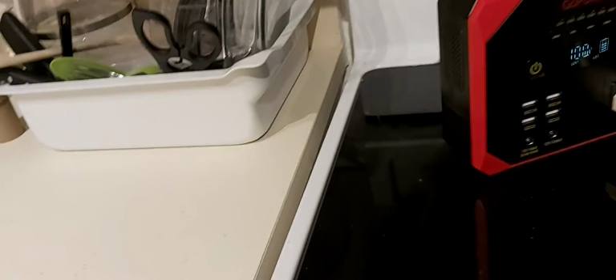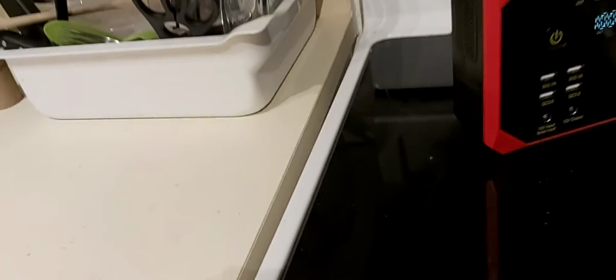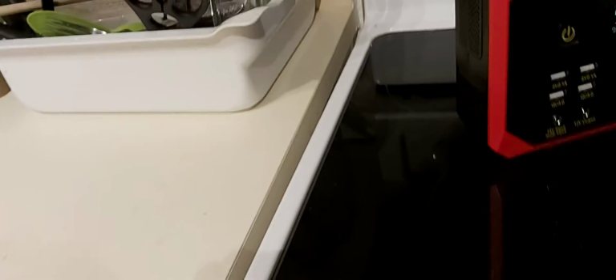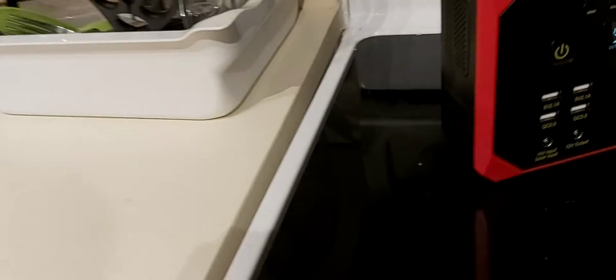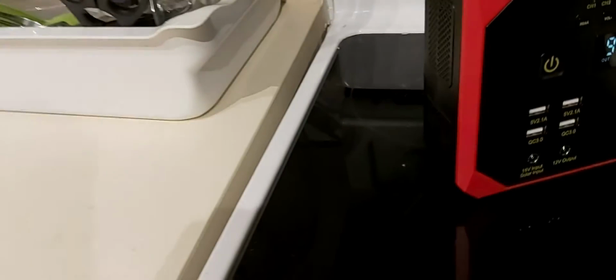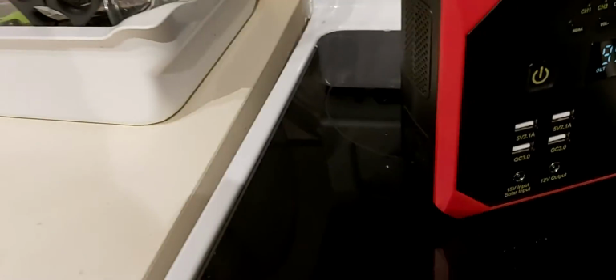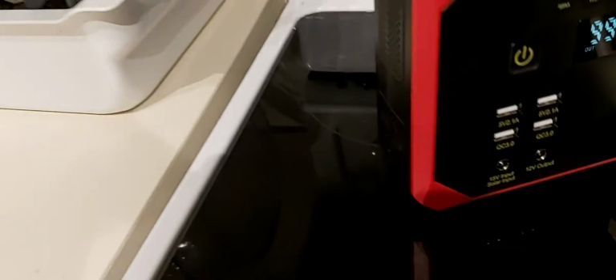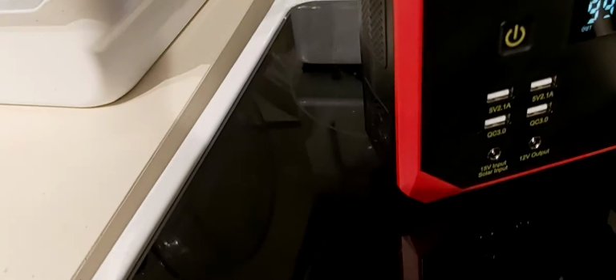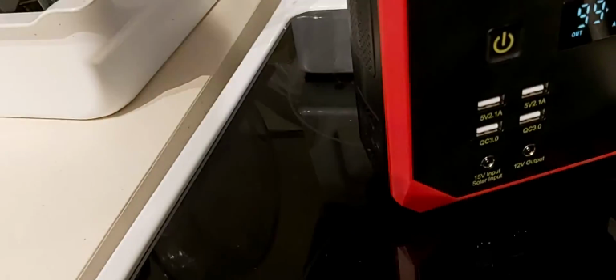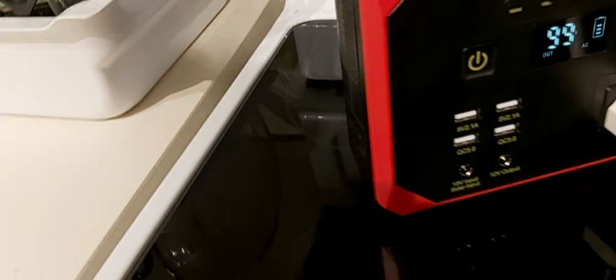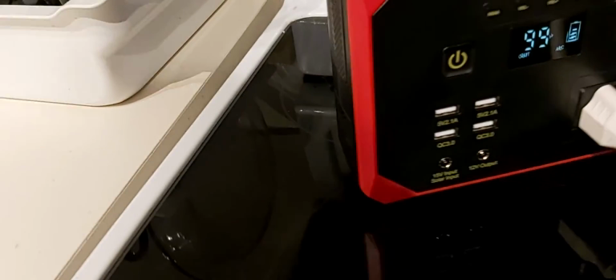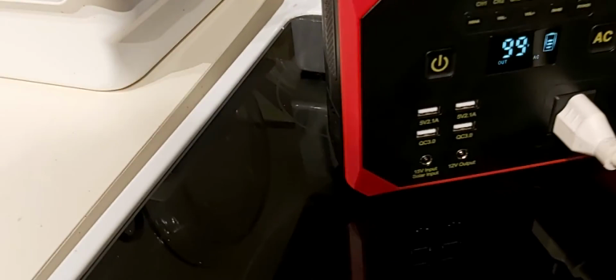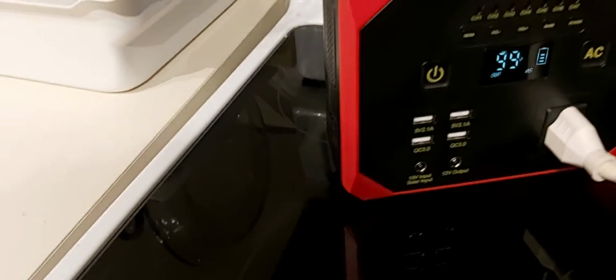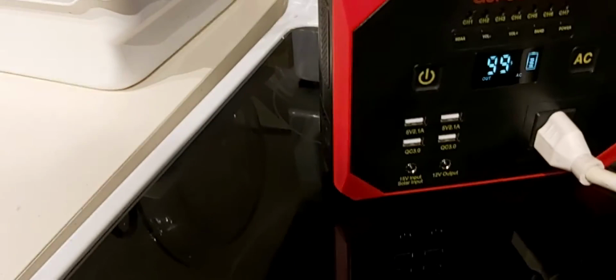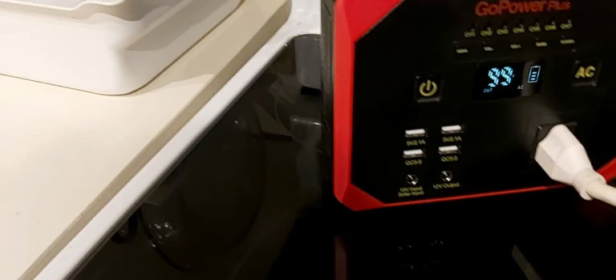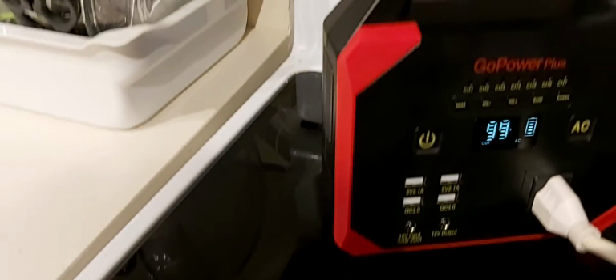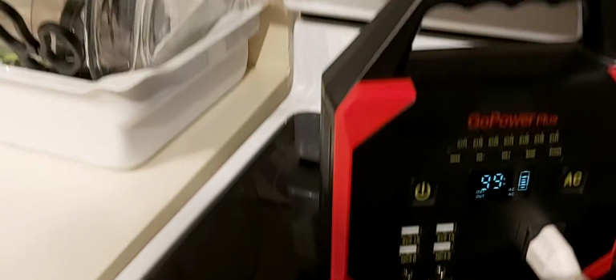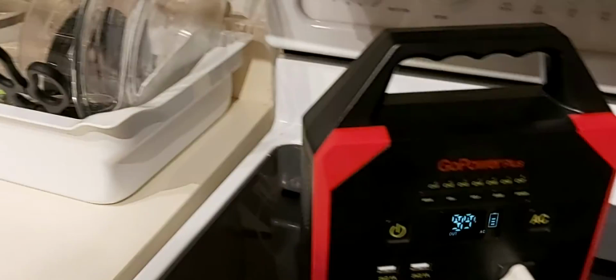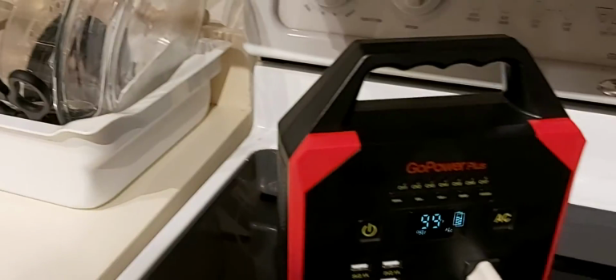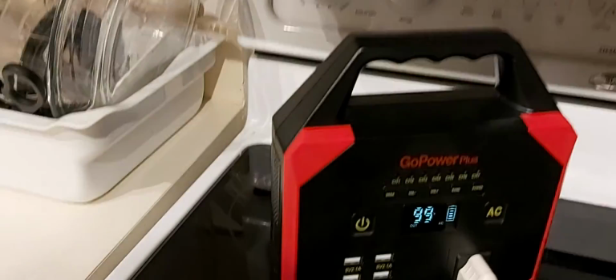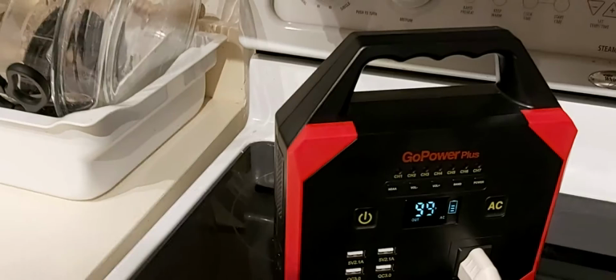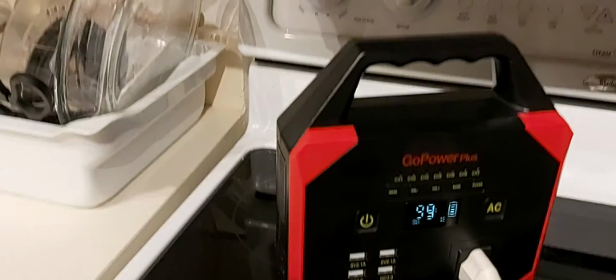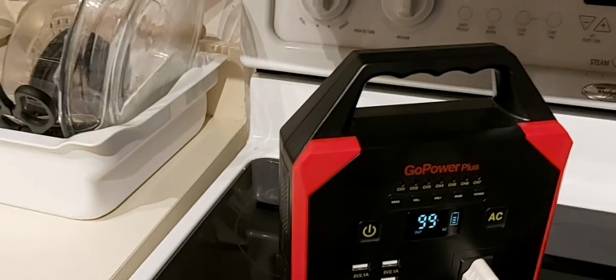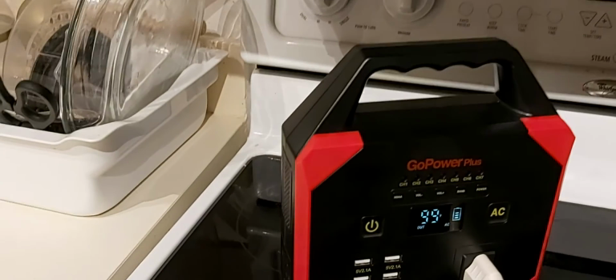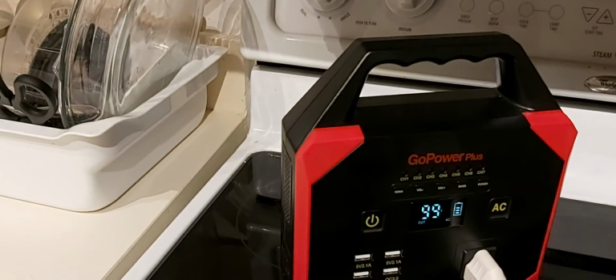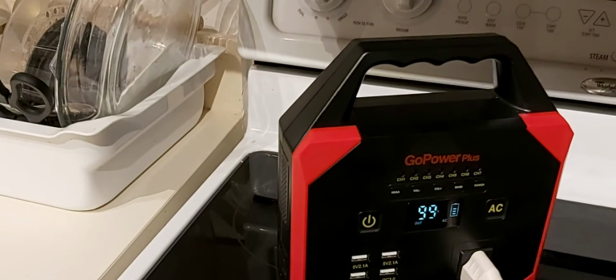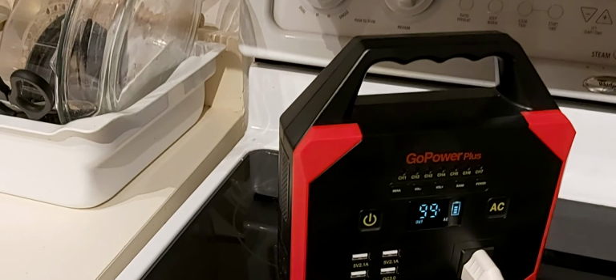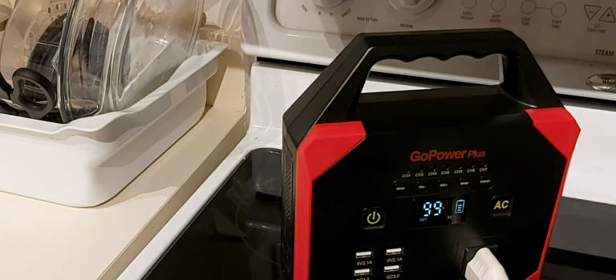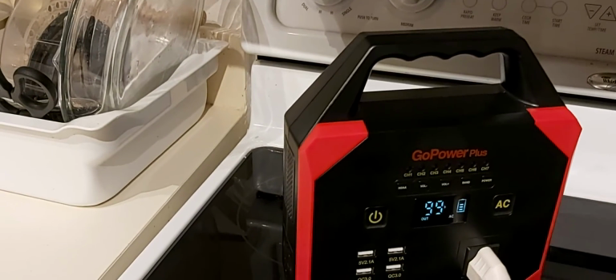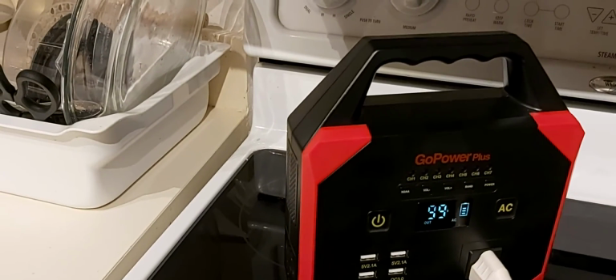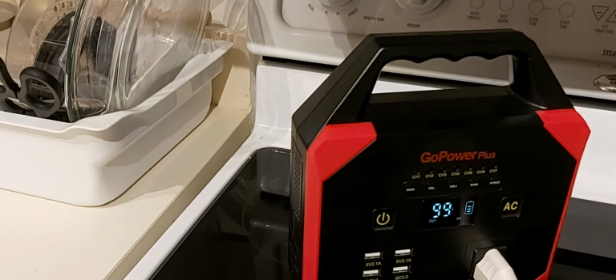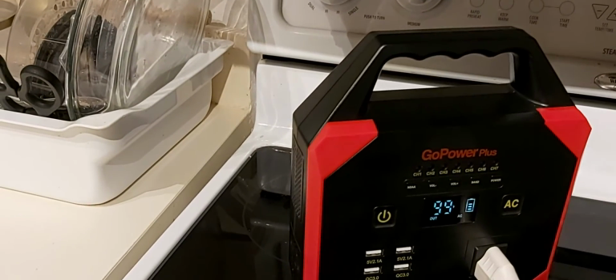Well, you hear the fan has kicked on. That's not bad though. I mean, it is working.